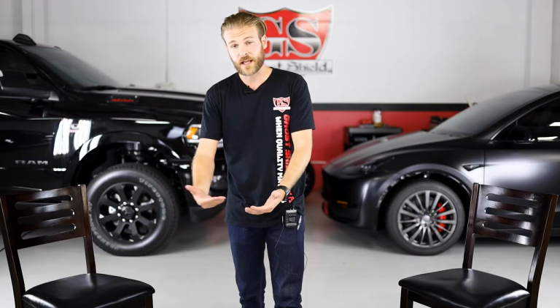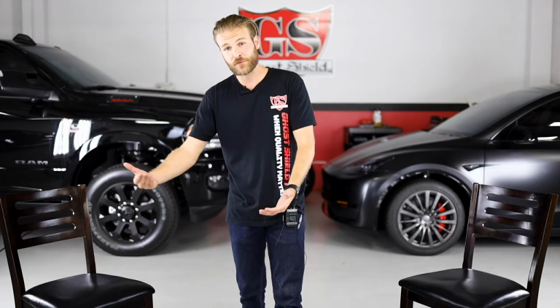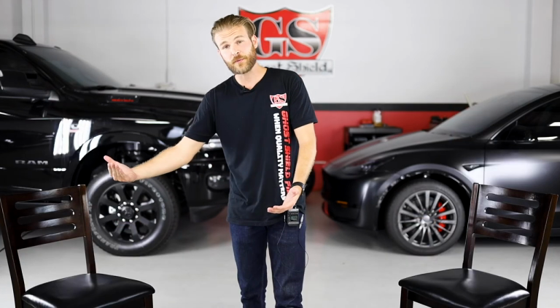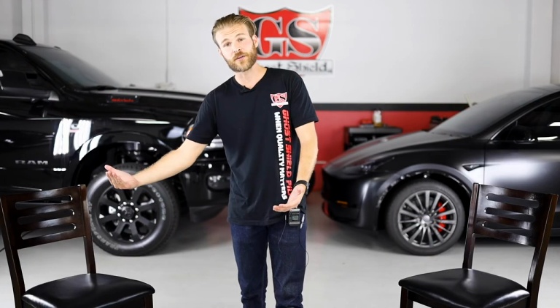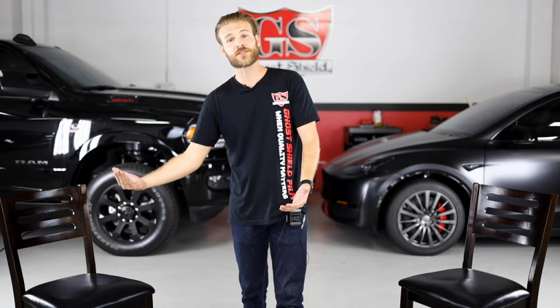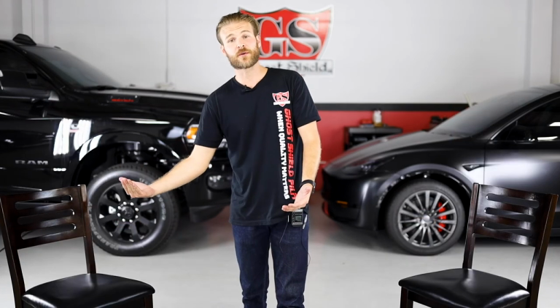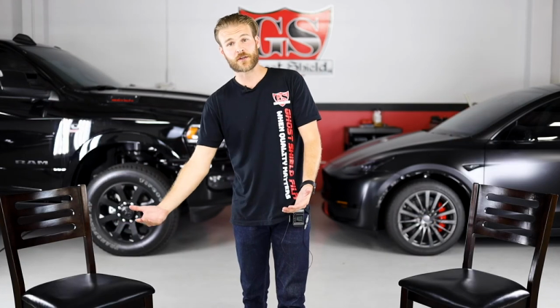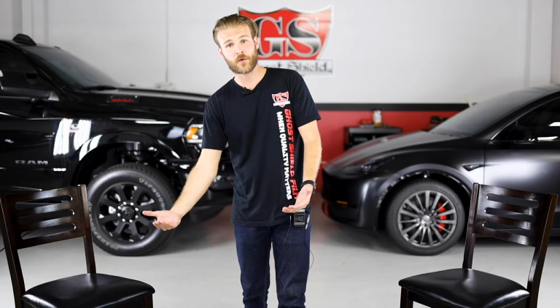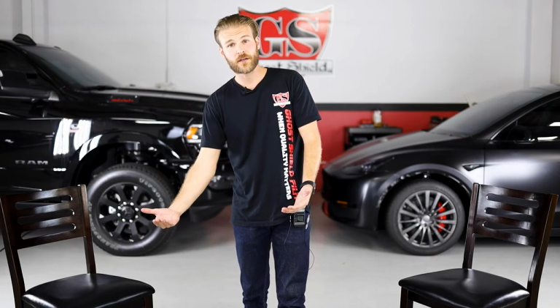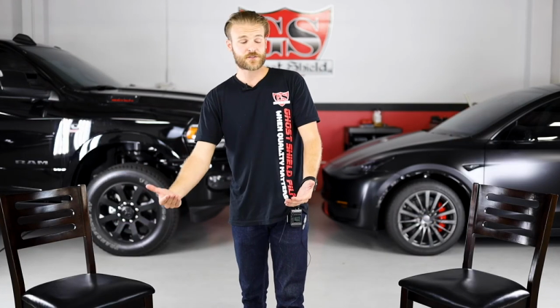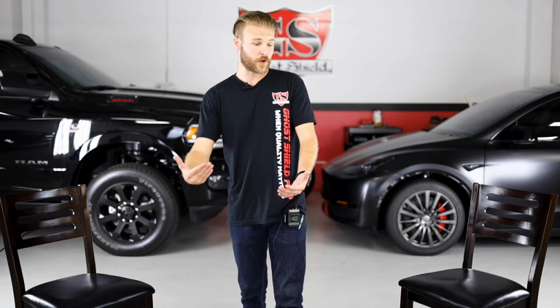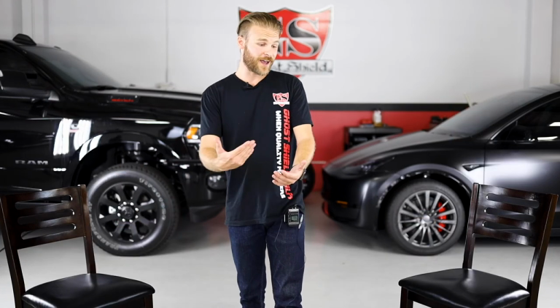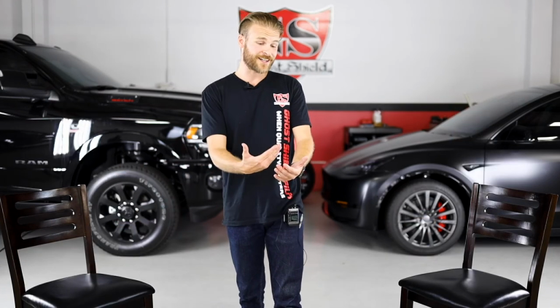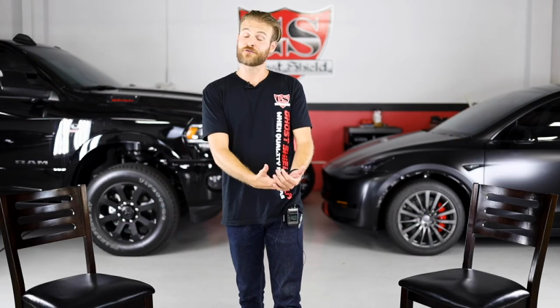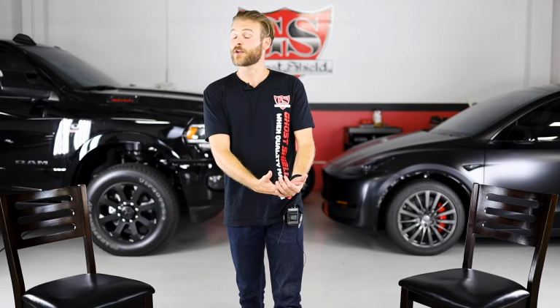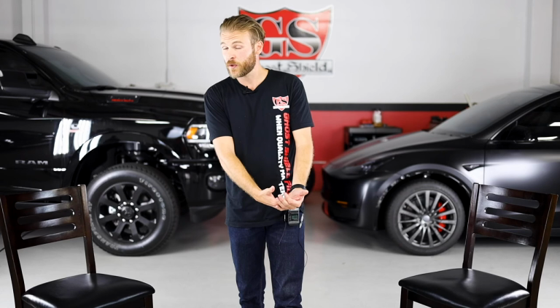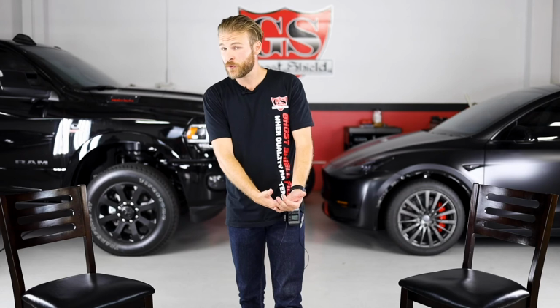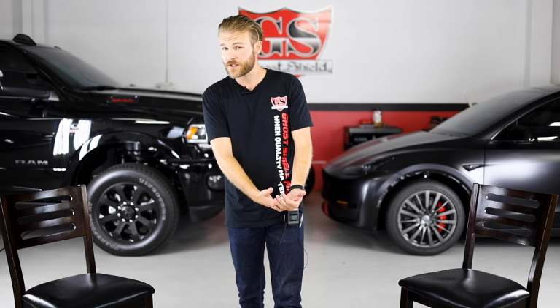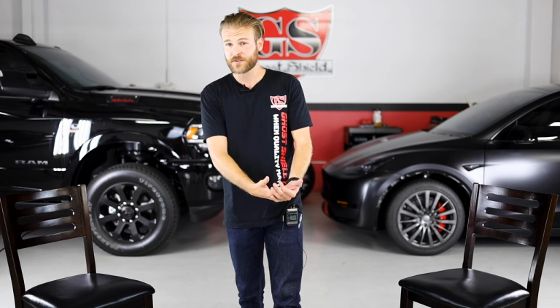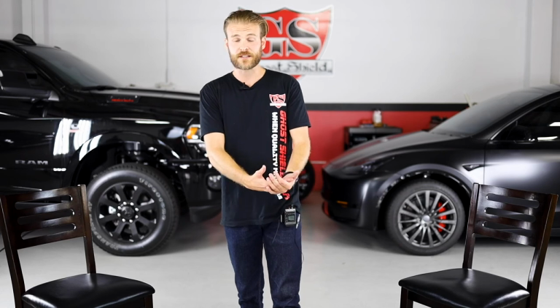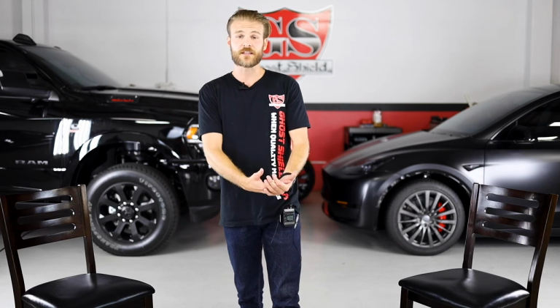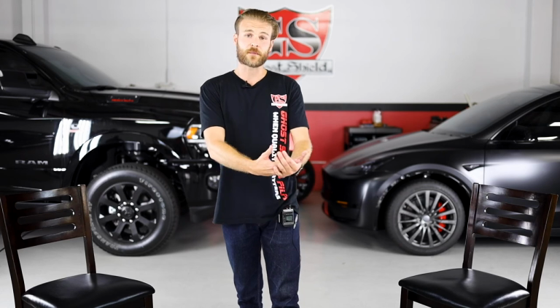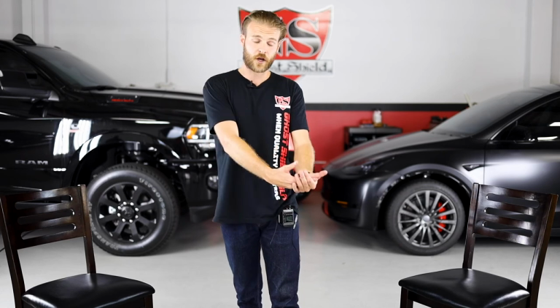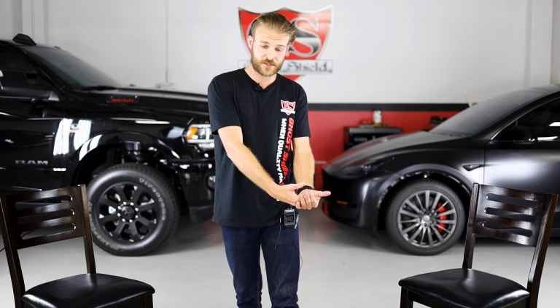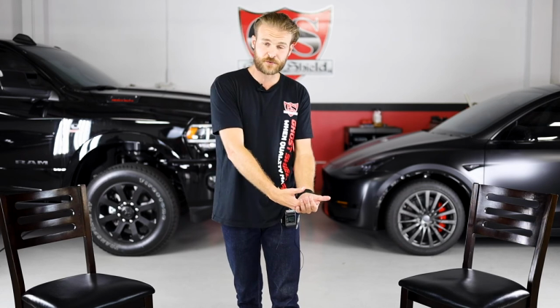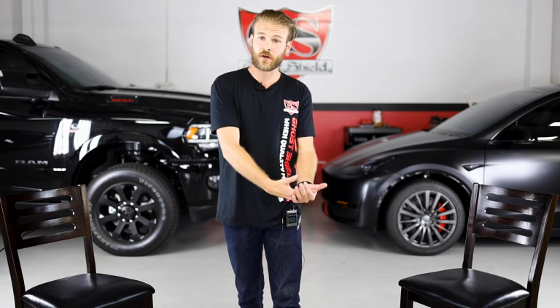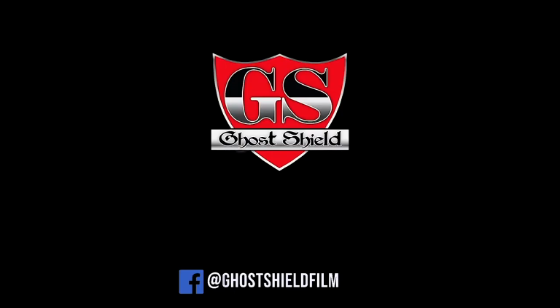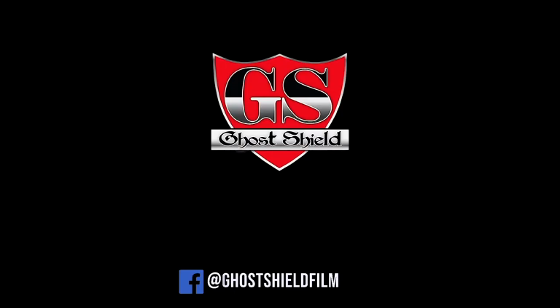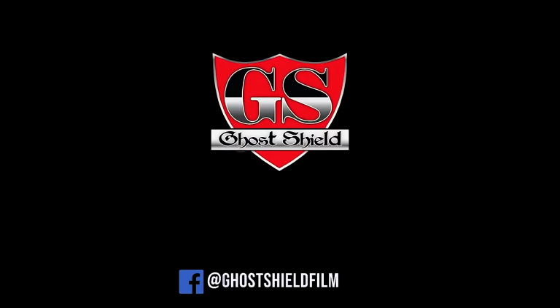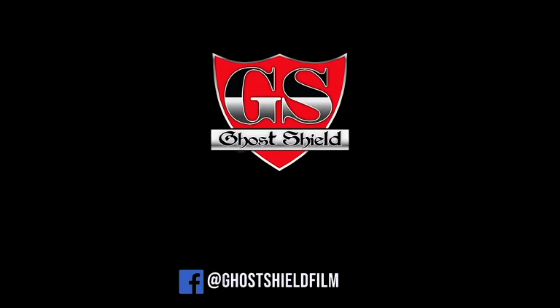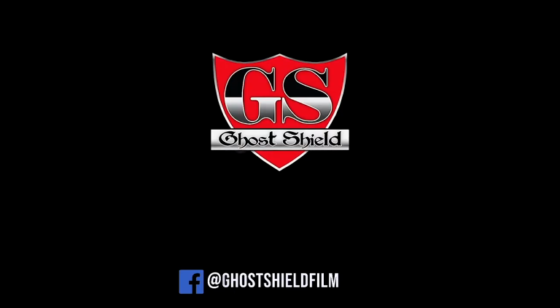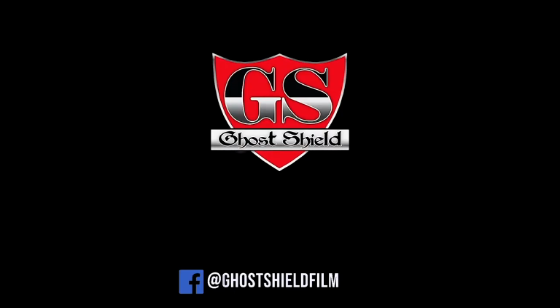Next week we are doing ceramic coat, so if you have any ceramic coating questions, please leave them in the comments as well. Other than that, thanks for watching.